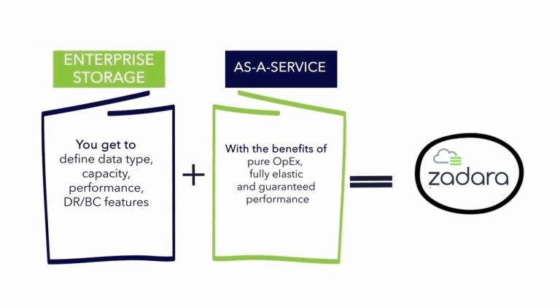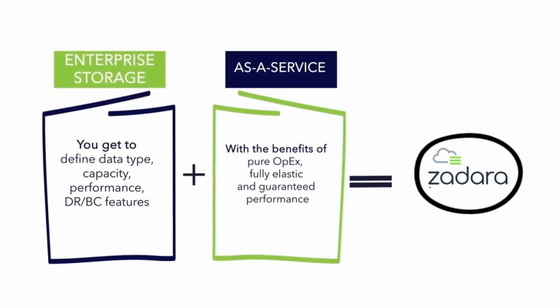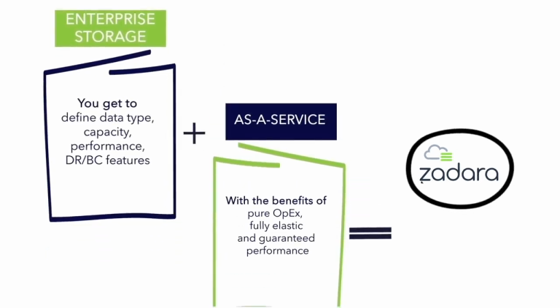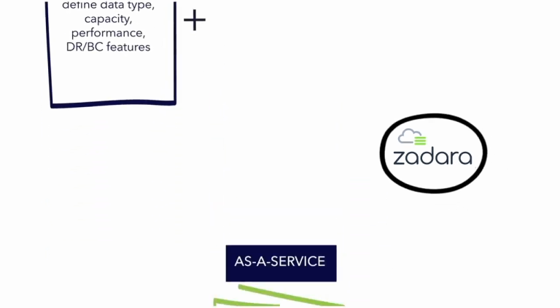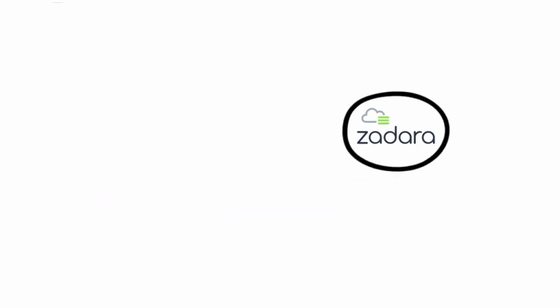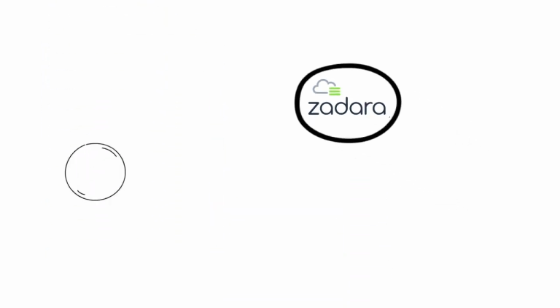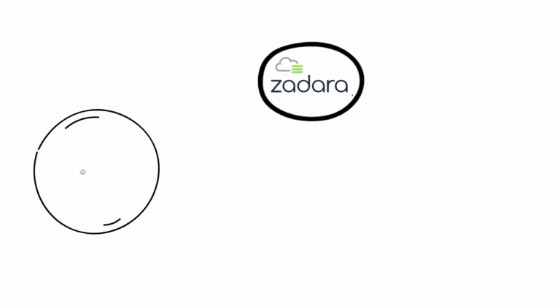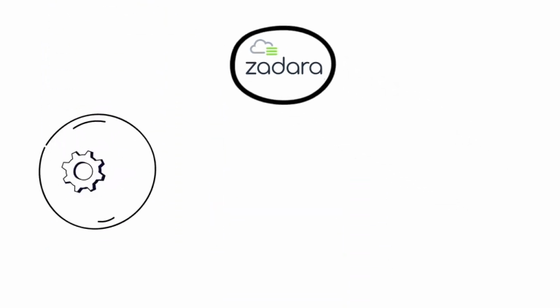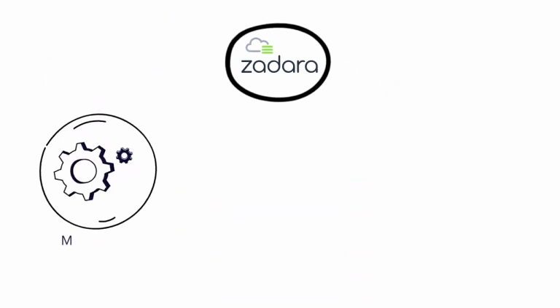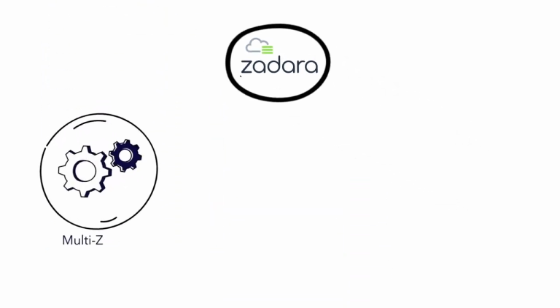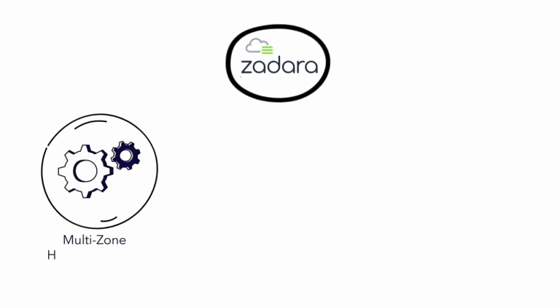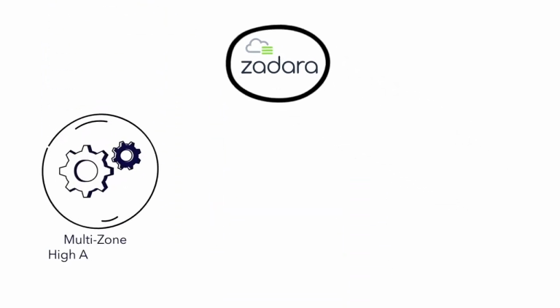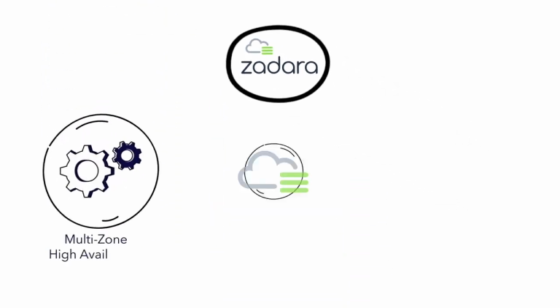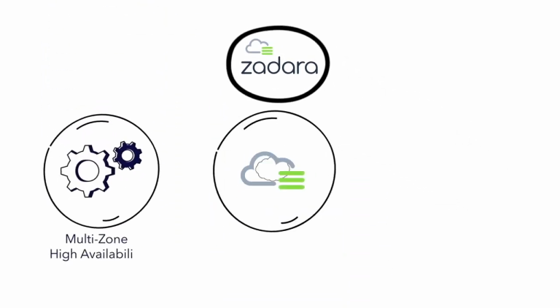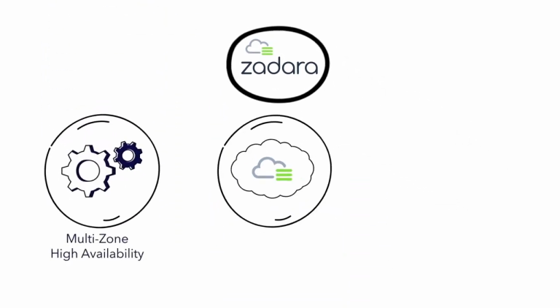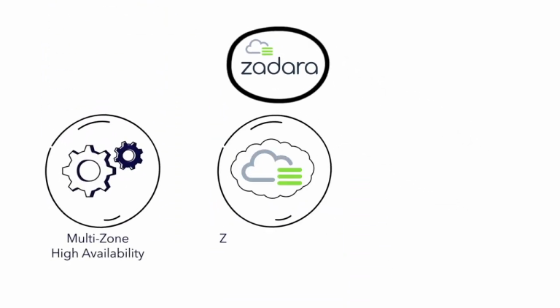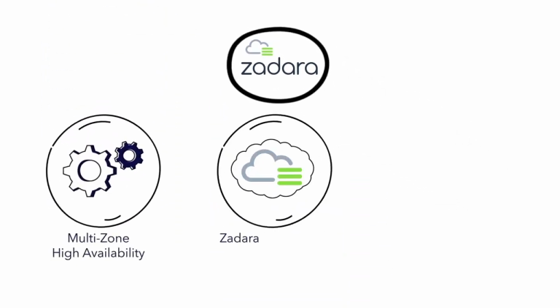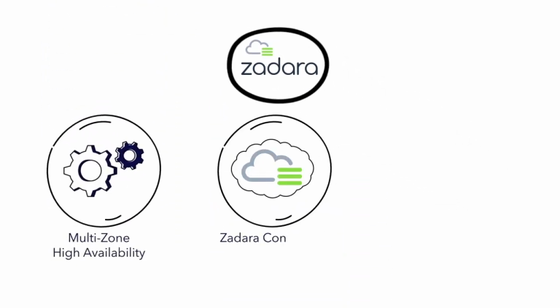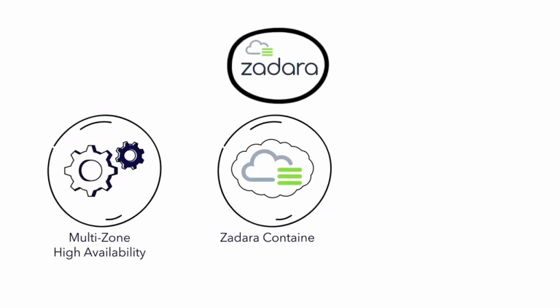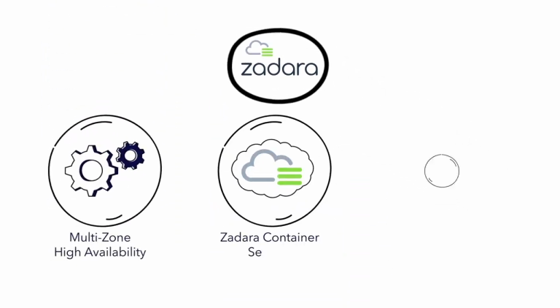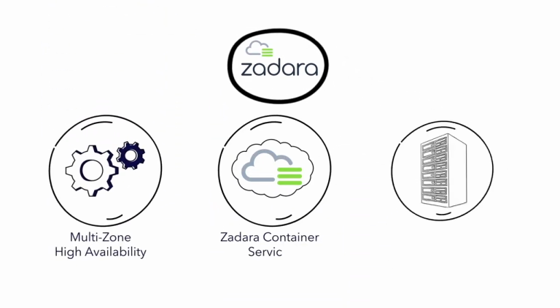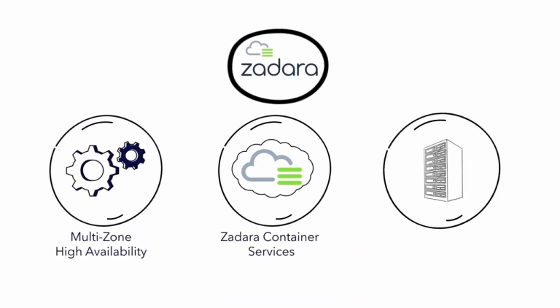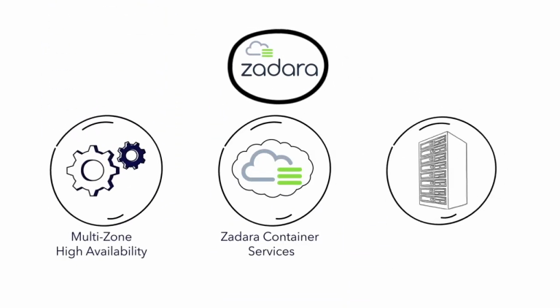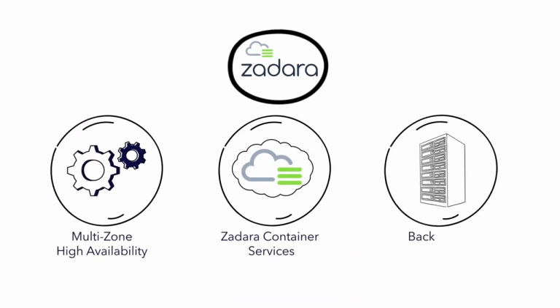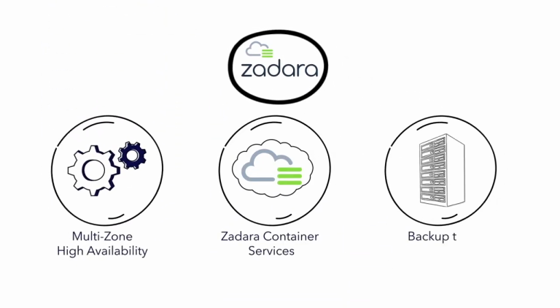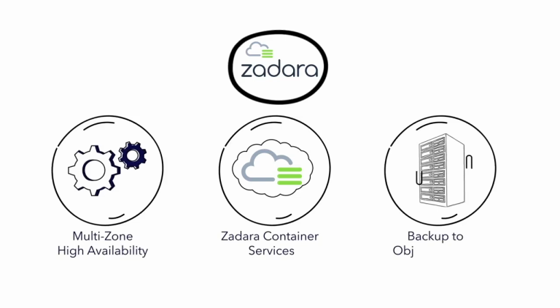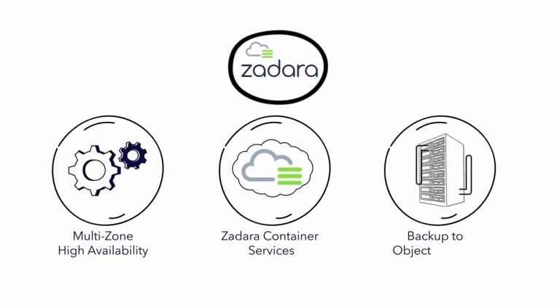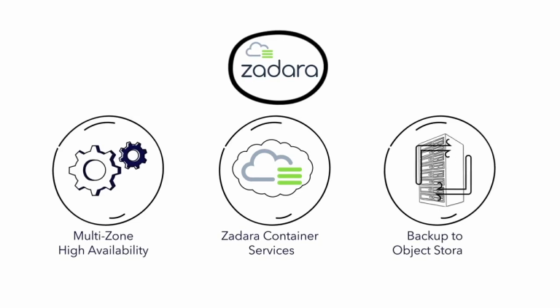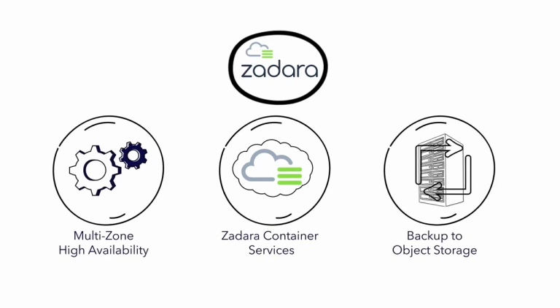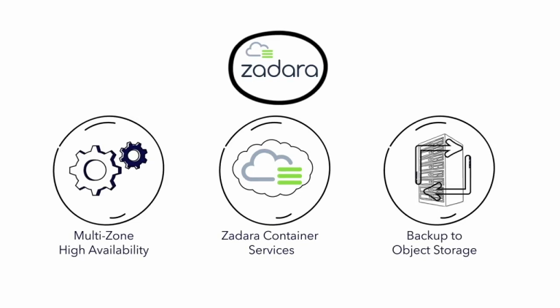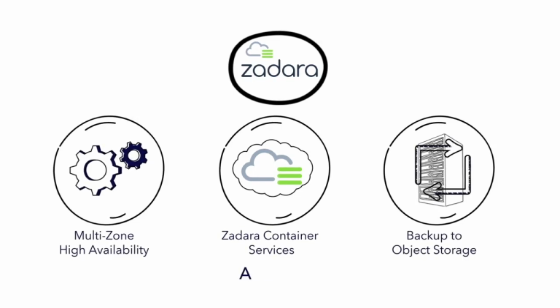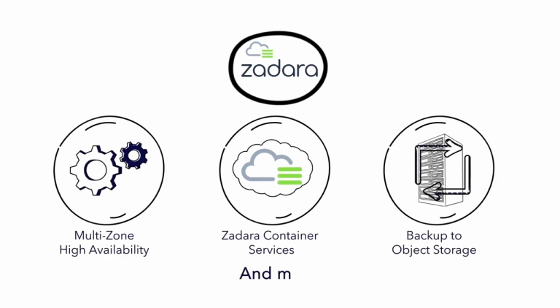Multi-zone high availability. Zadara container services. Backup to object storage. And more.